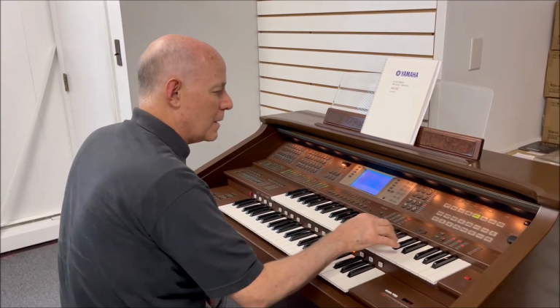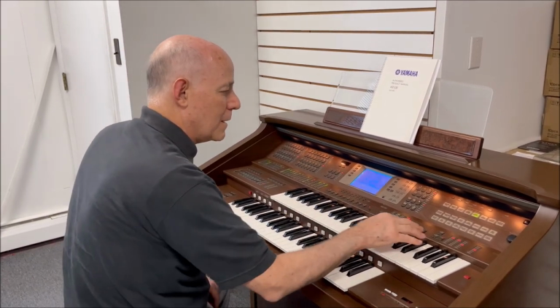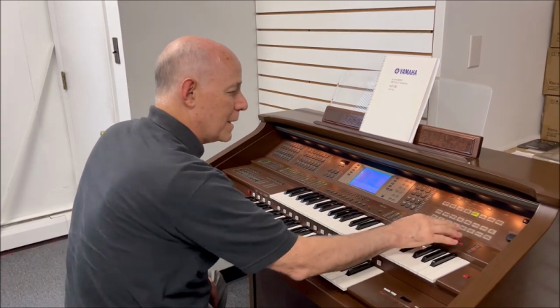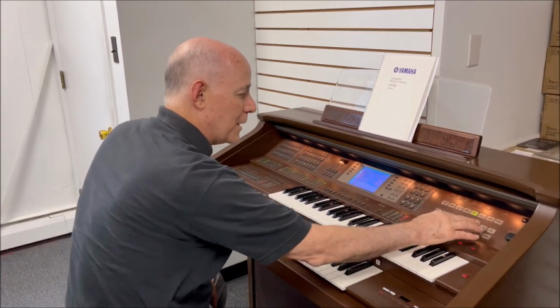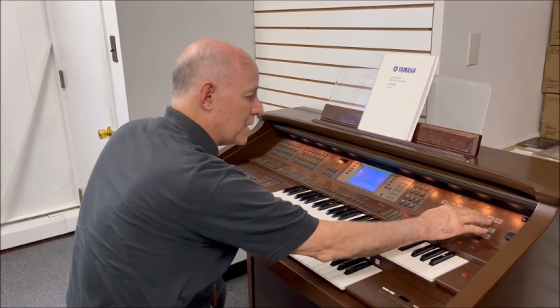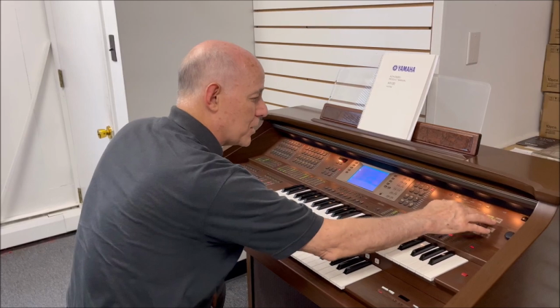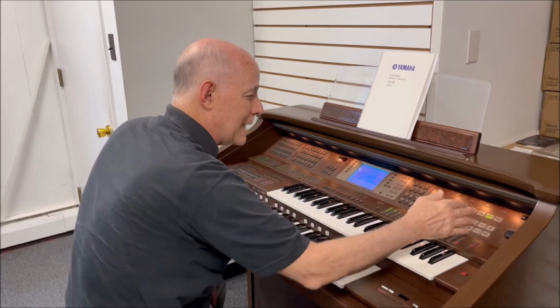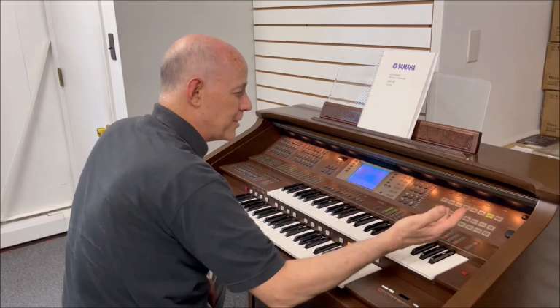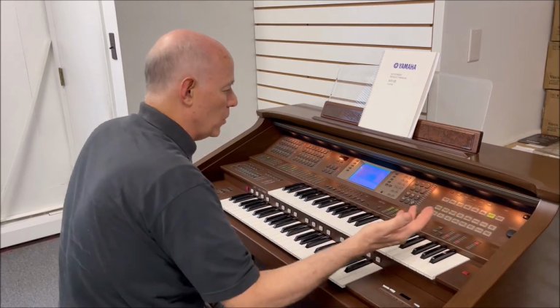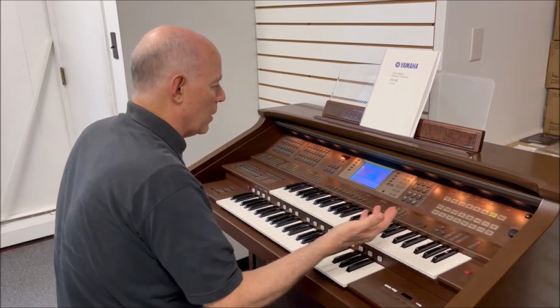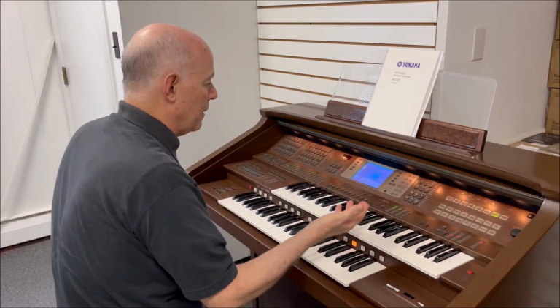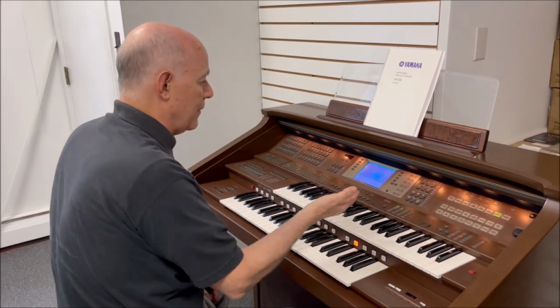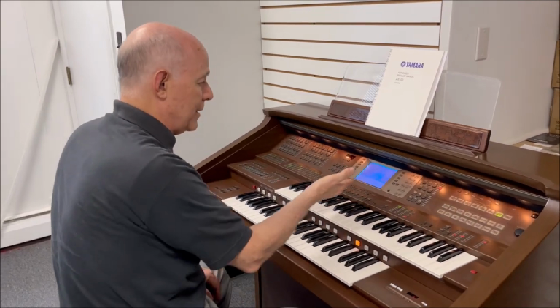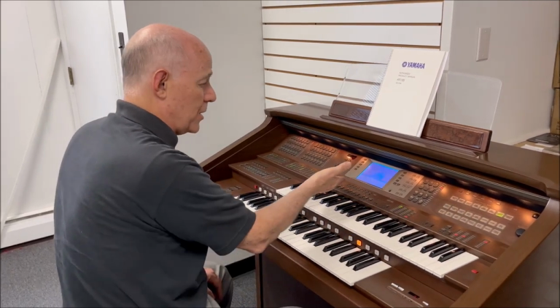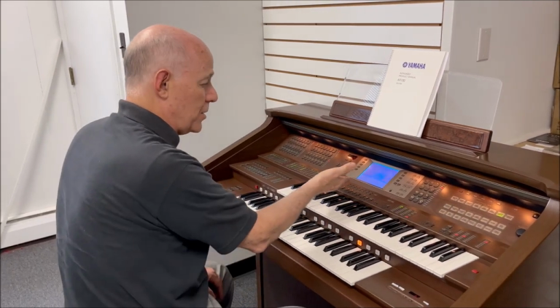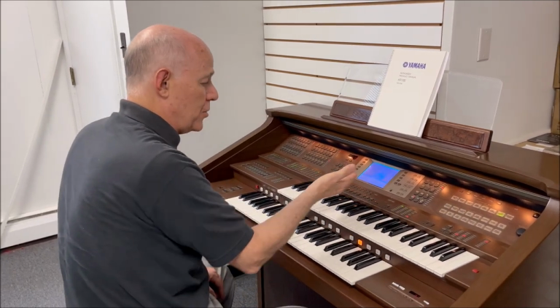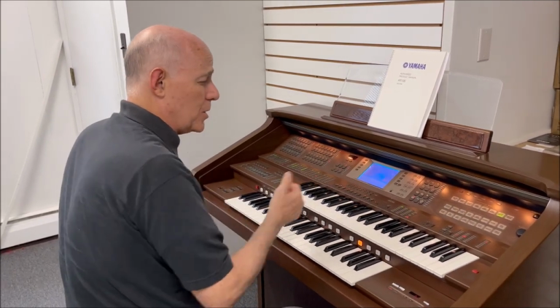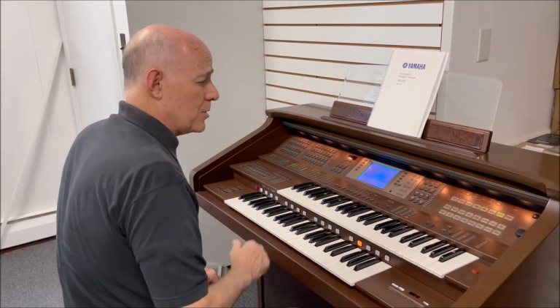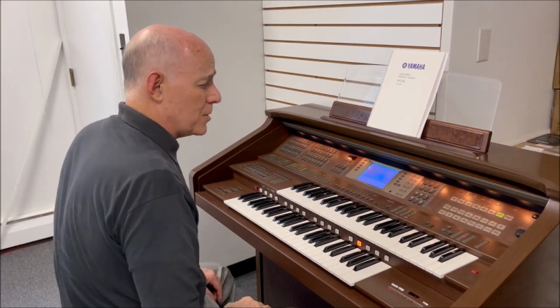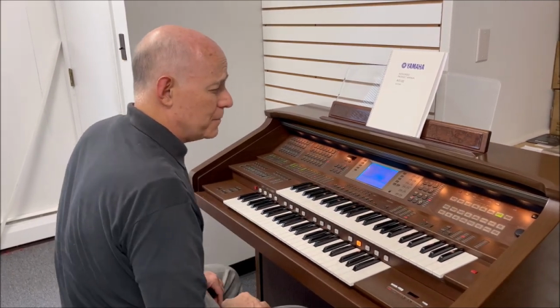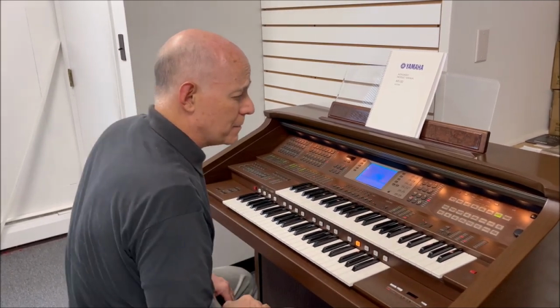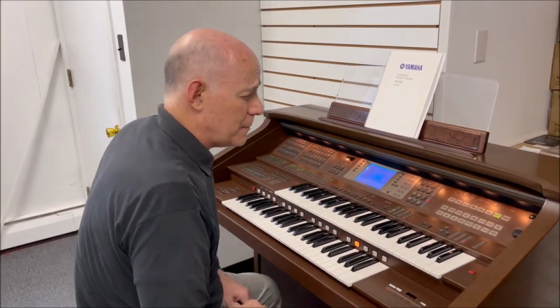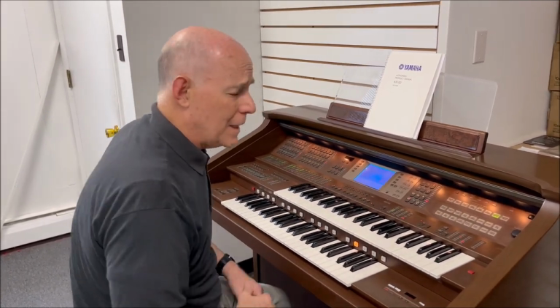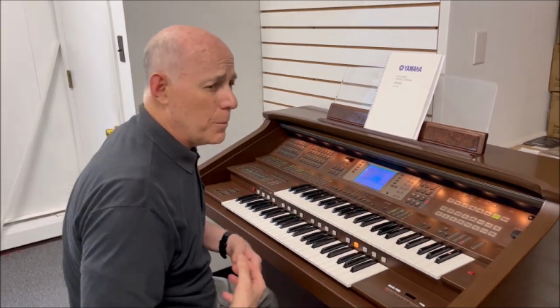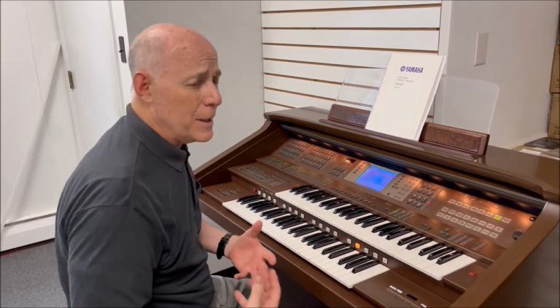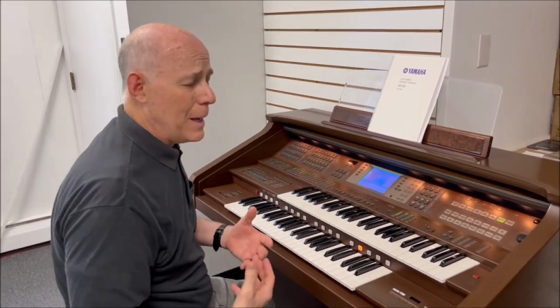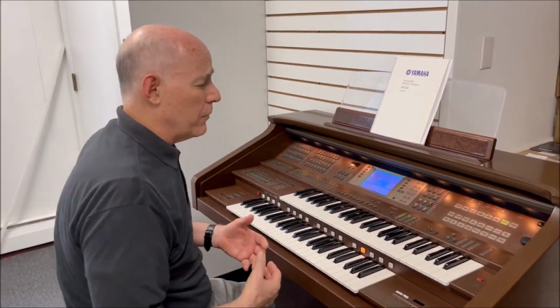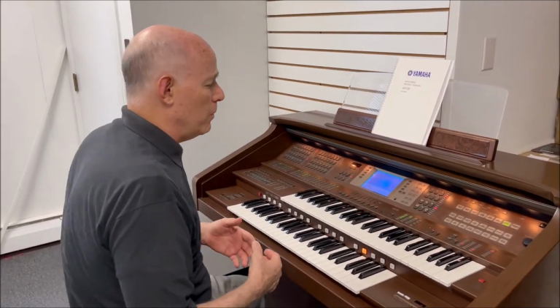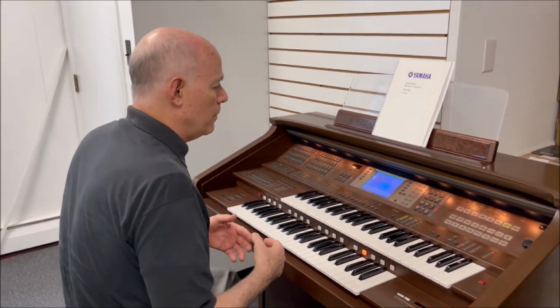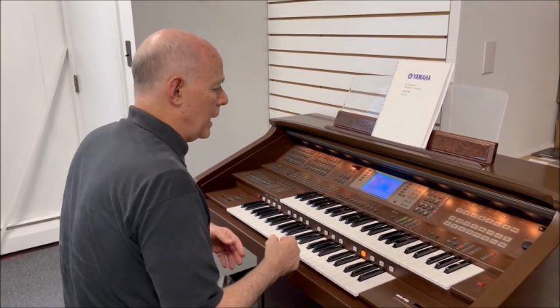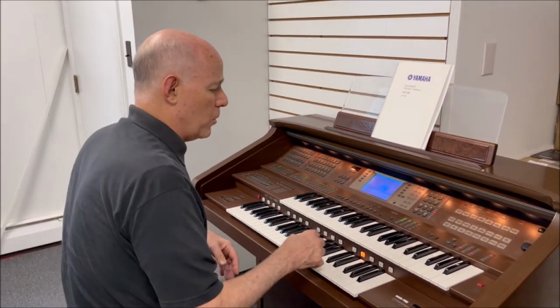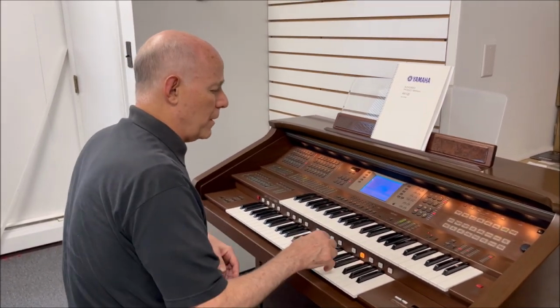If I touch classical organ, I've got 16 choices of a big, powerful pipe organ.